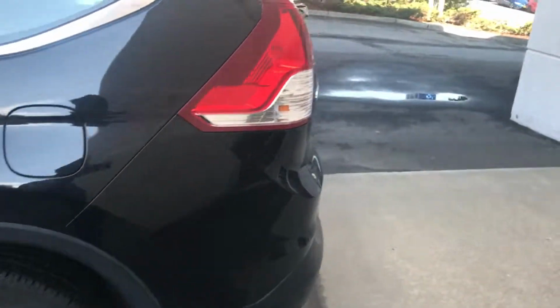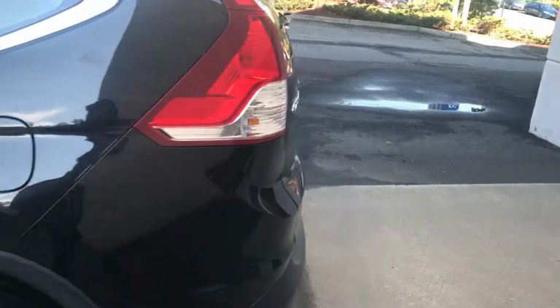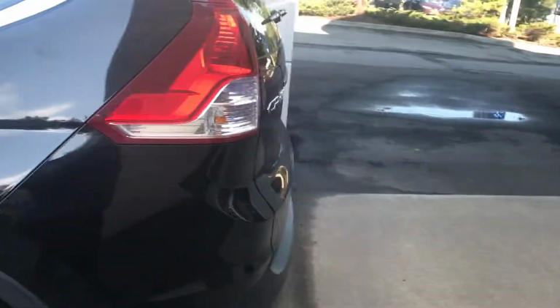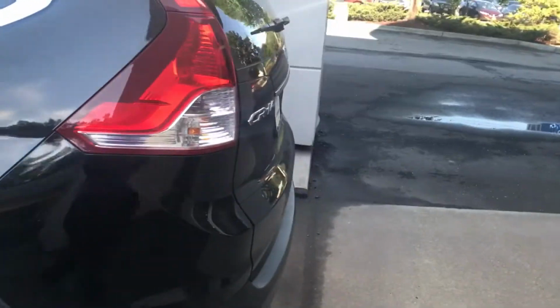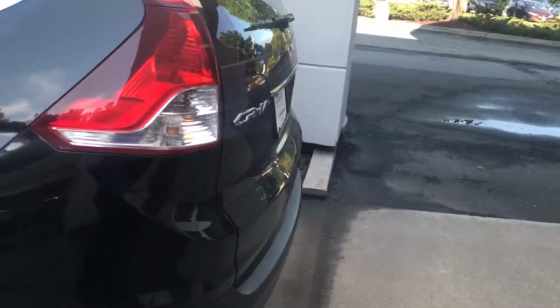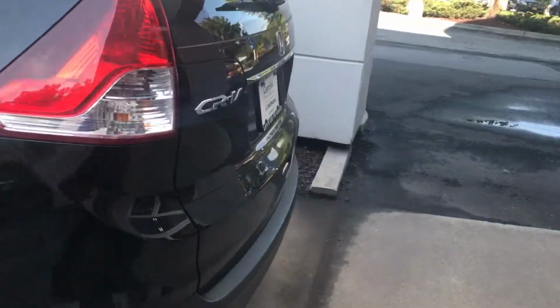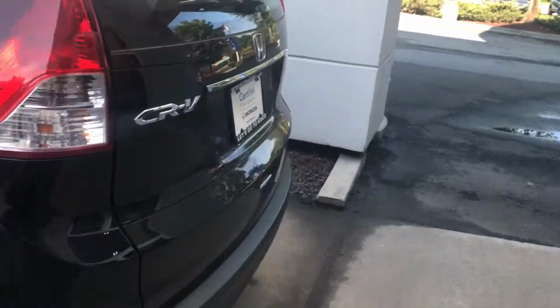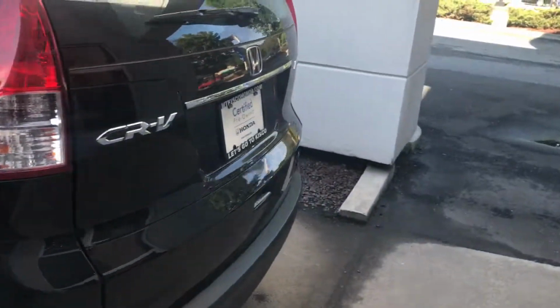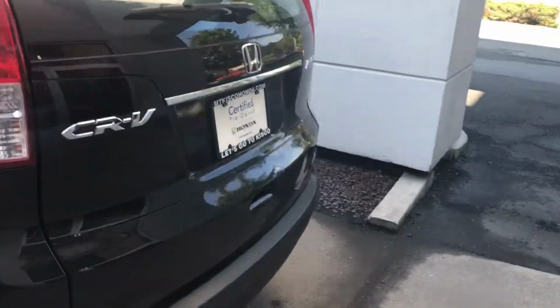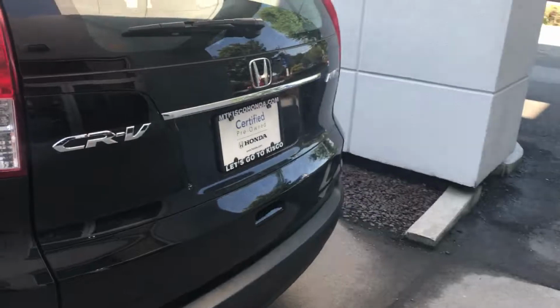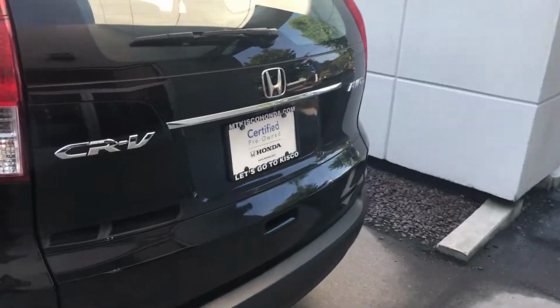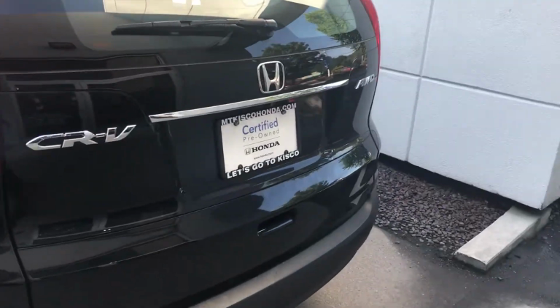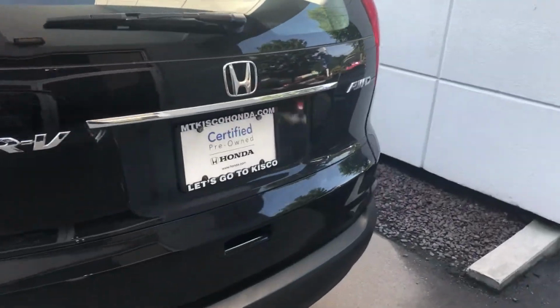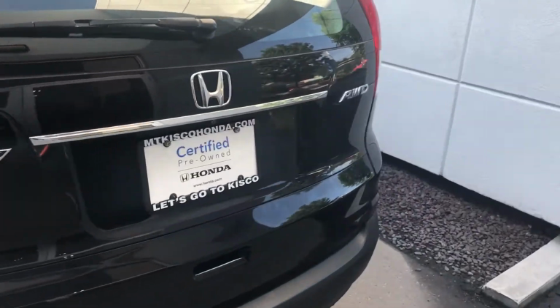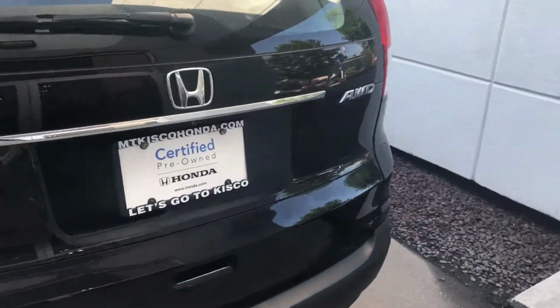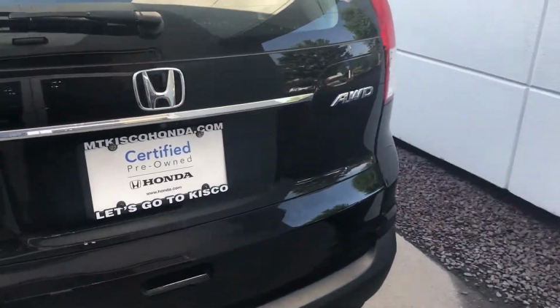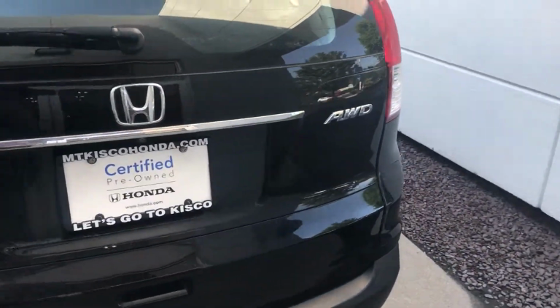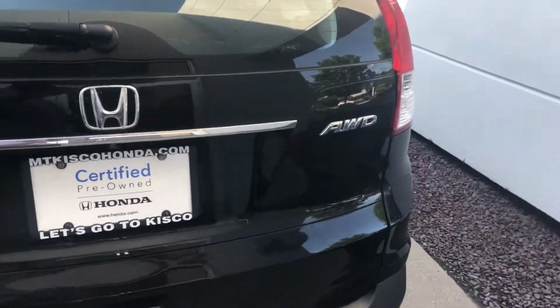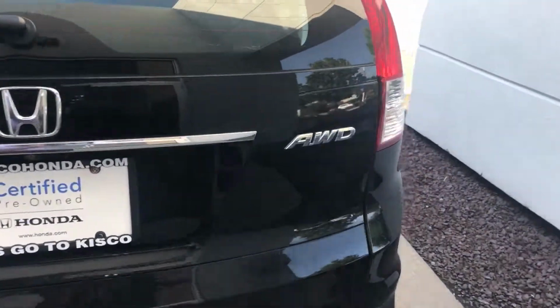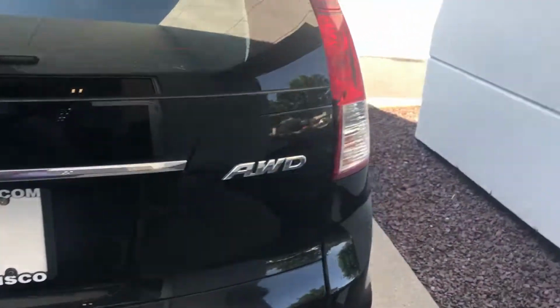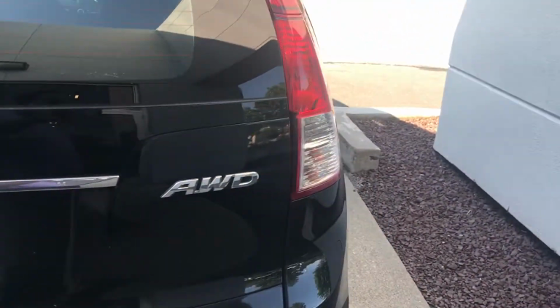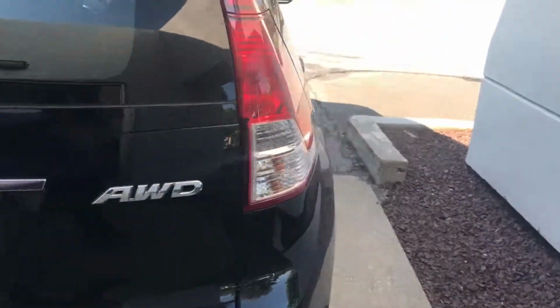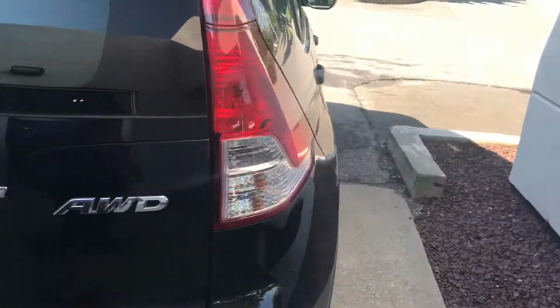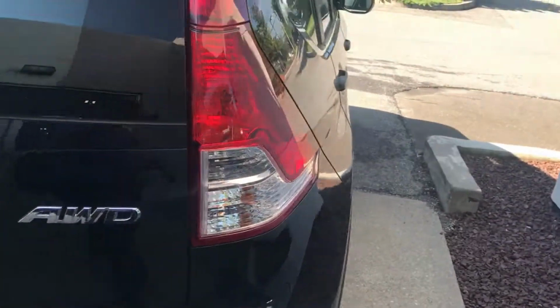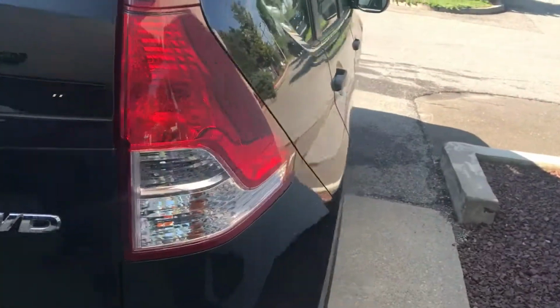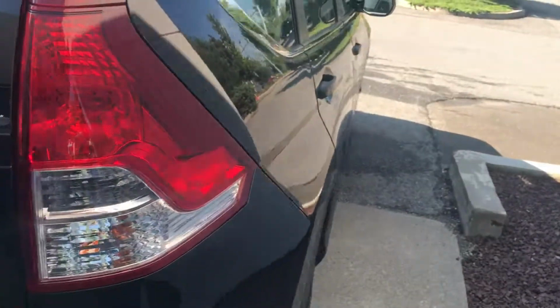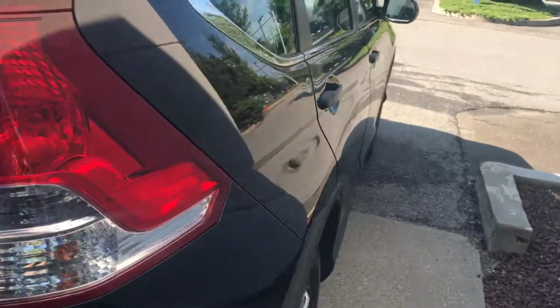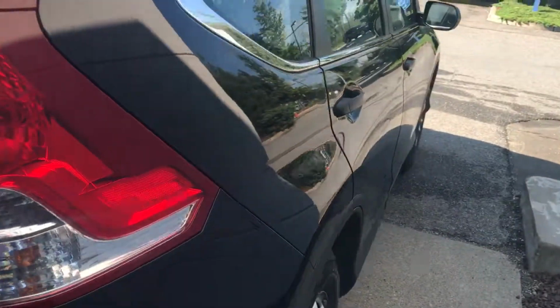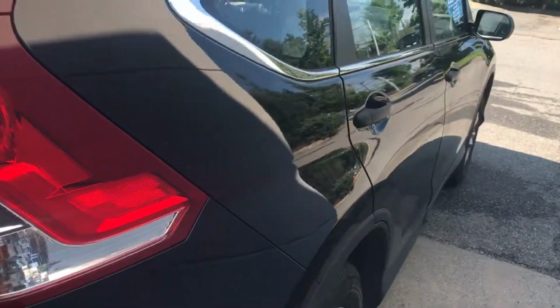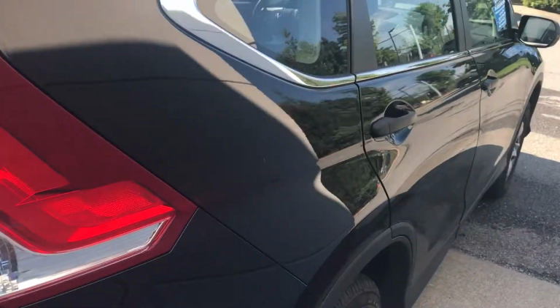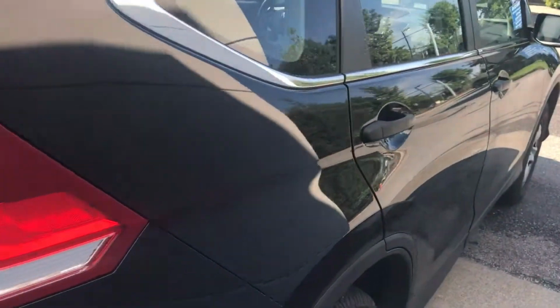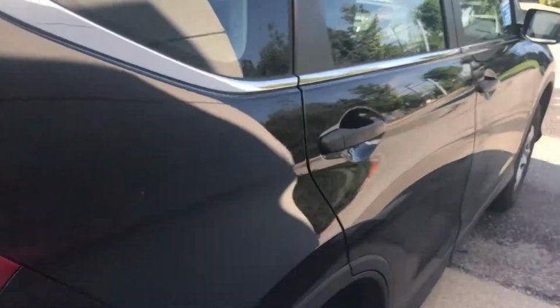Just to give you another view of the vehicle — on the inside you do get the 60-40 rear seats to give you more cargo room as well.